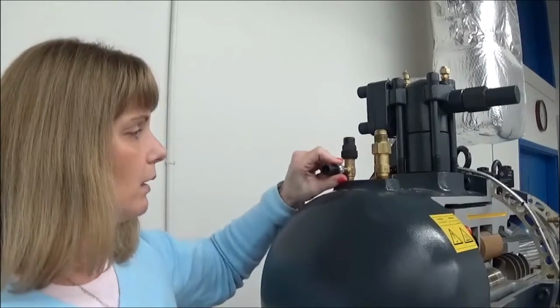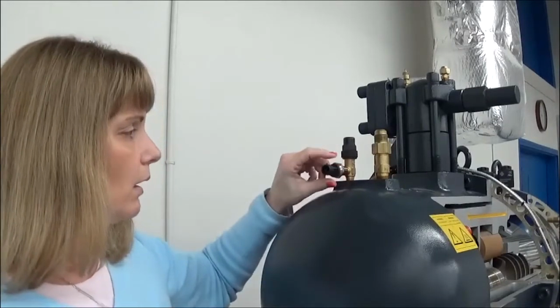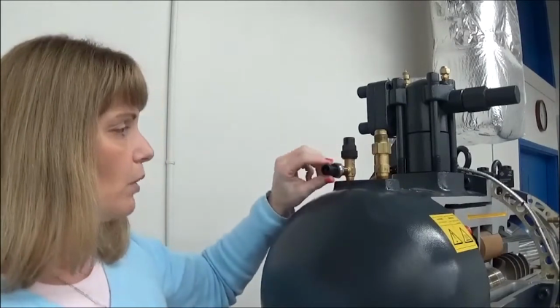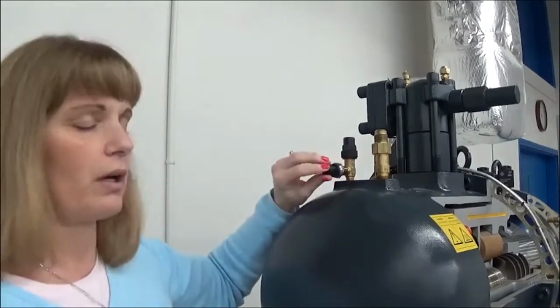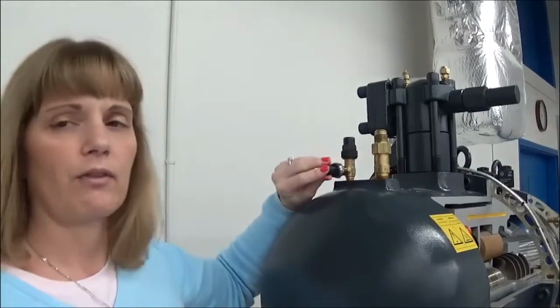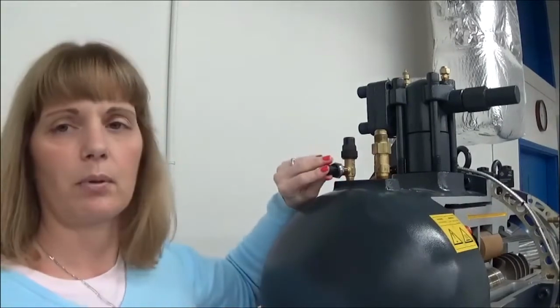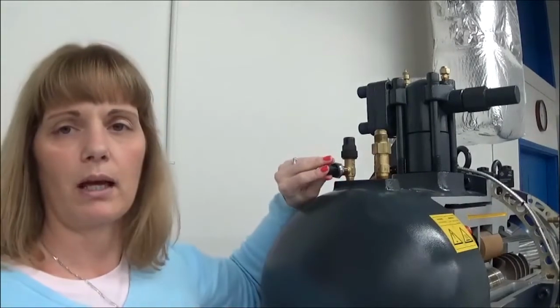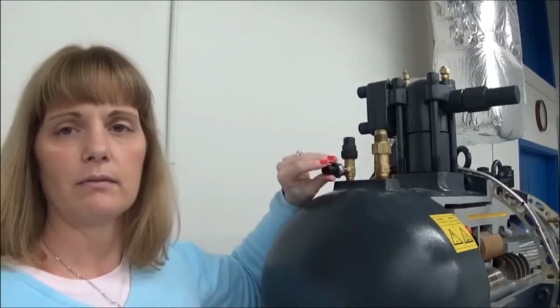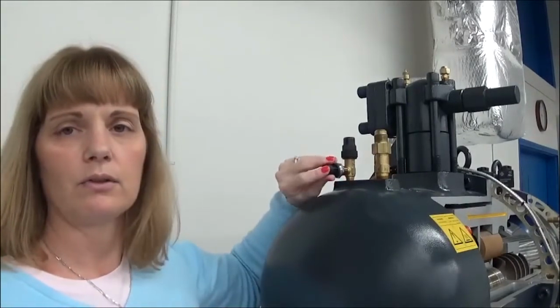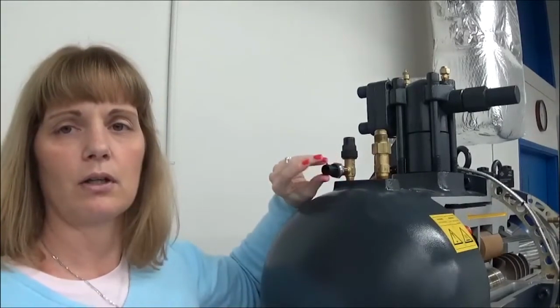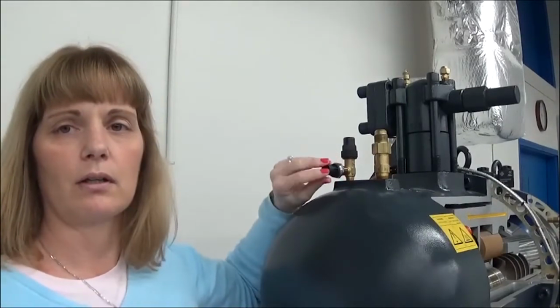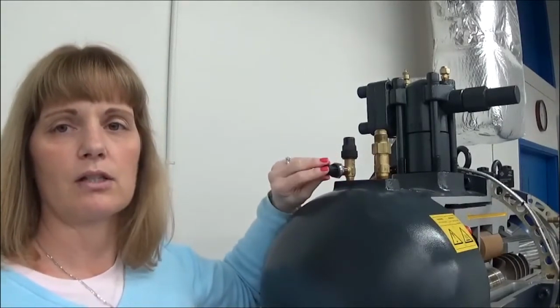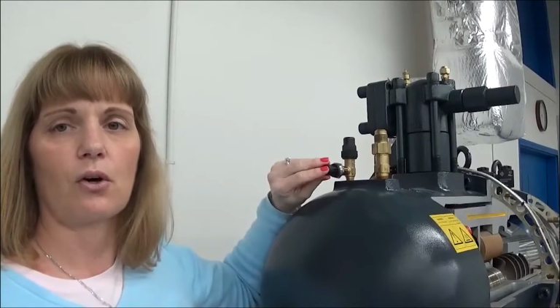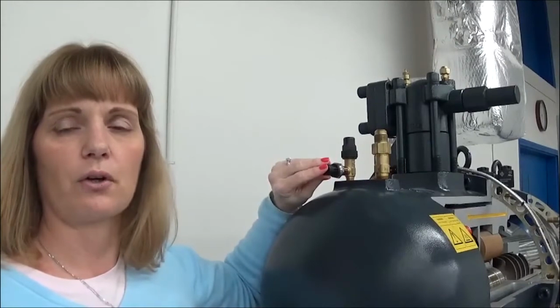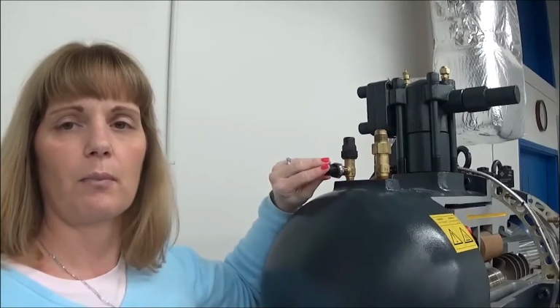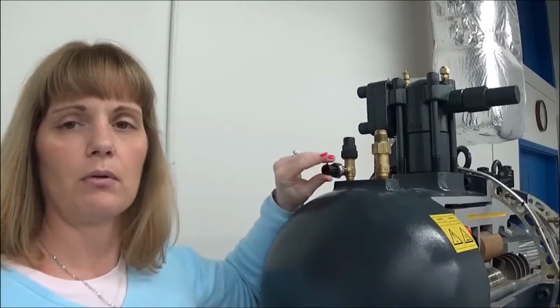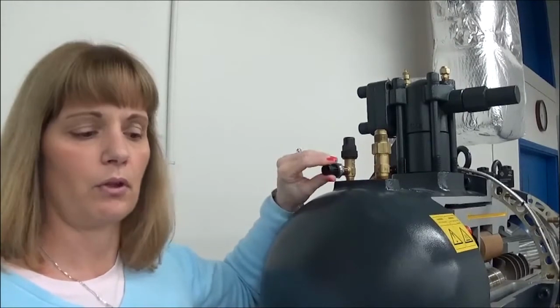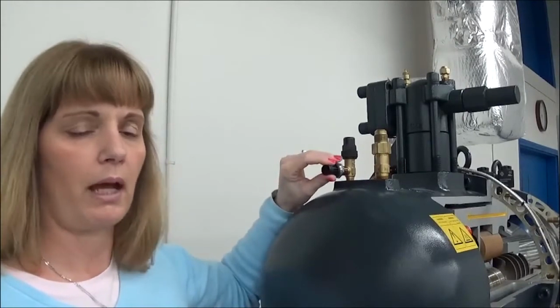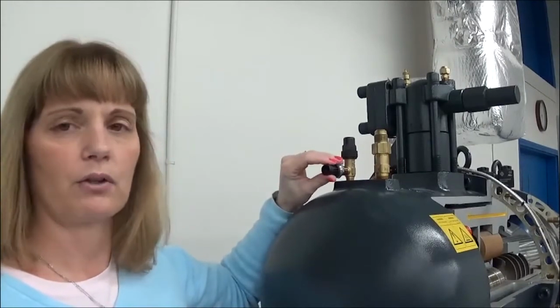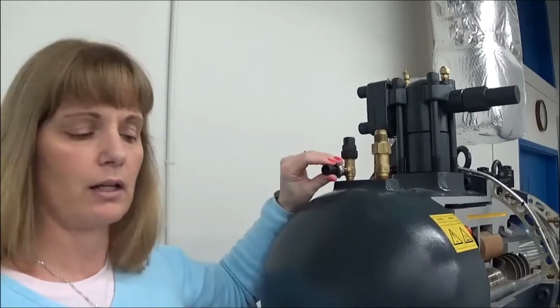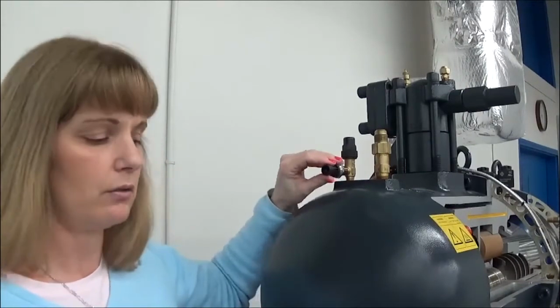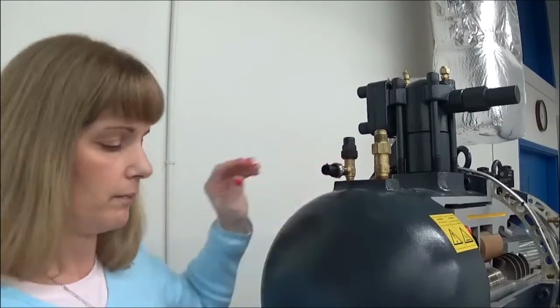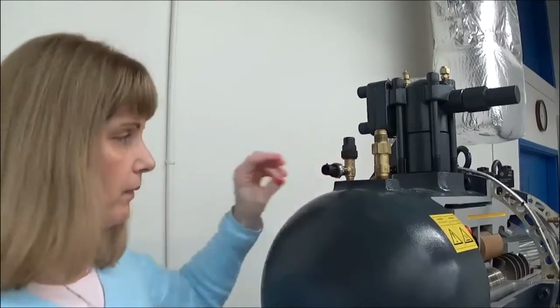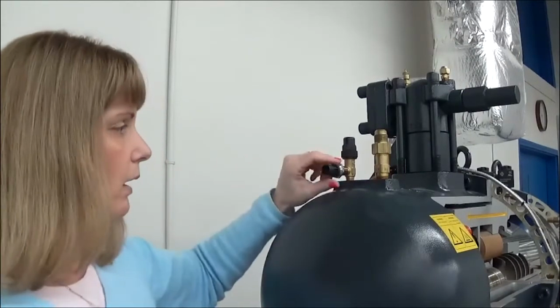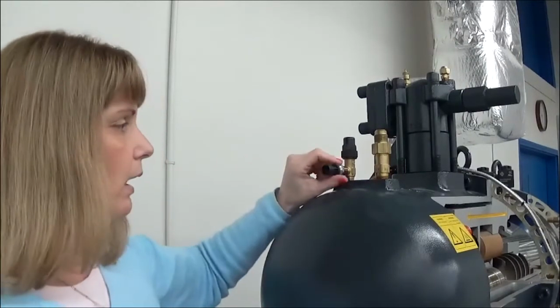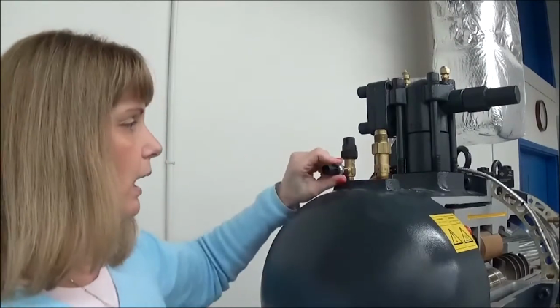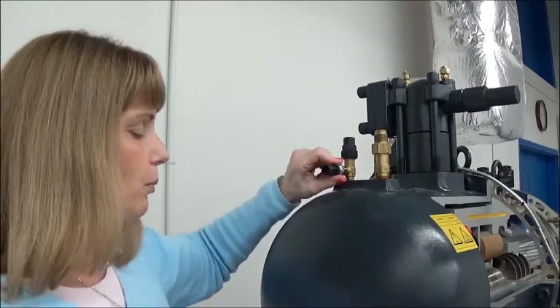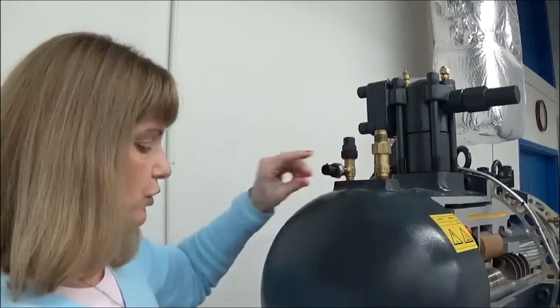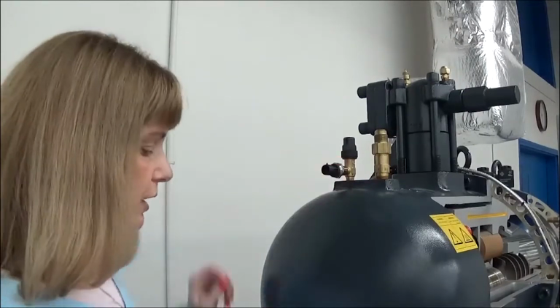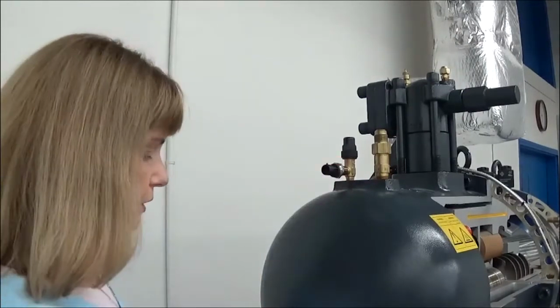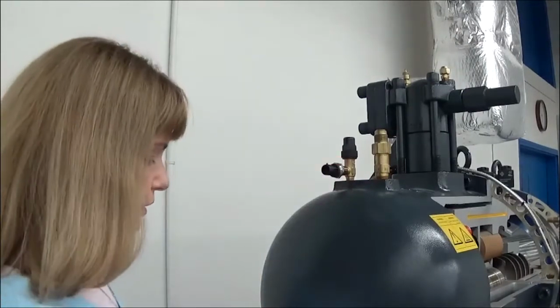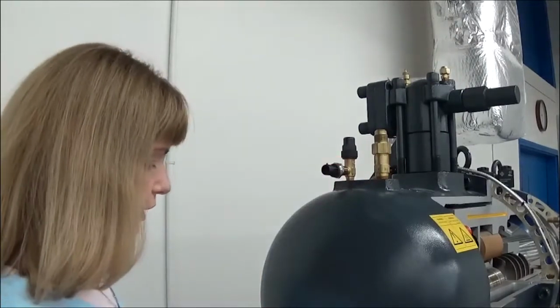Once you have that applied, you can install your cable with your Packard connector, and your pressure sensor is good to go.